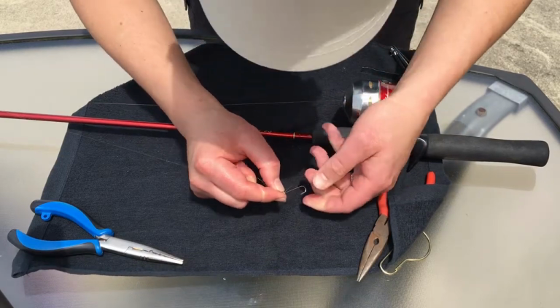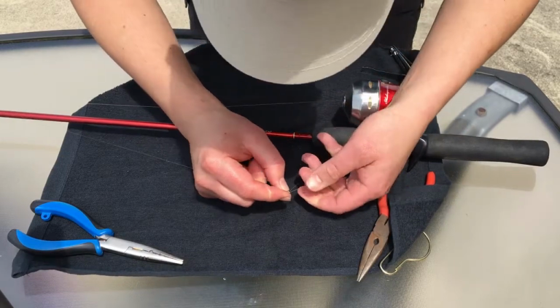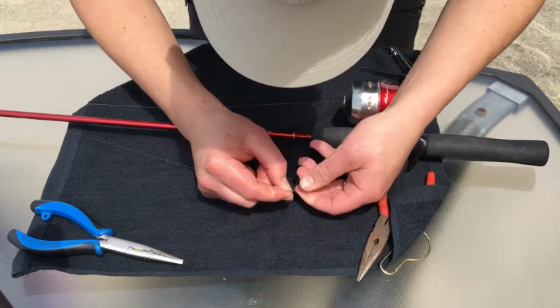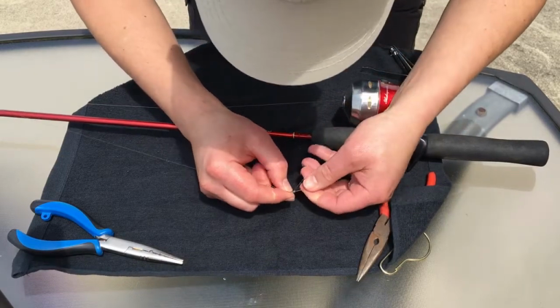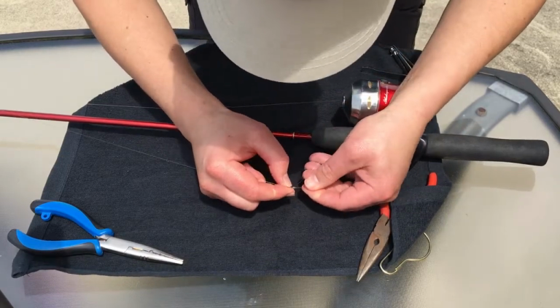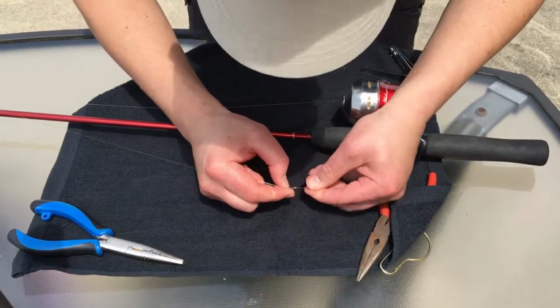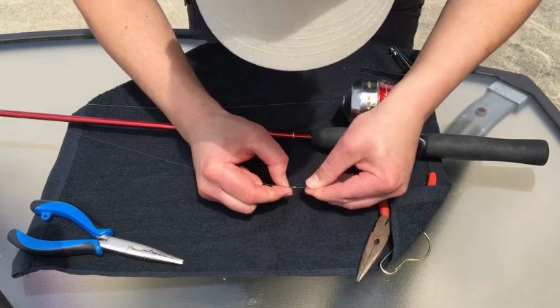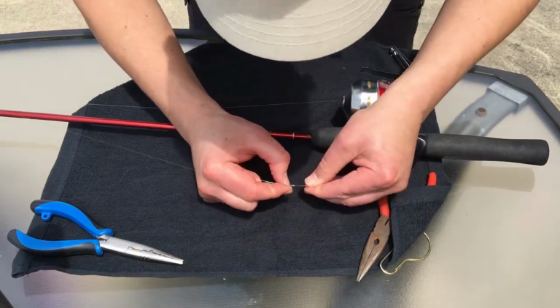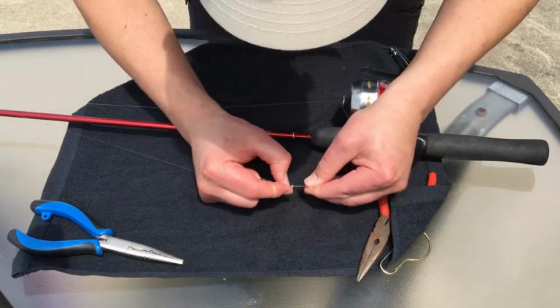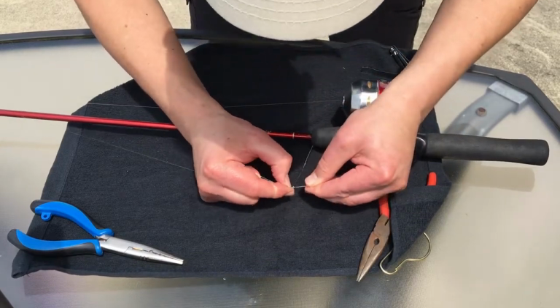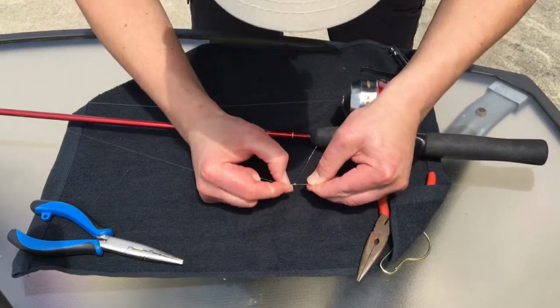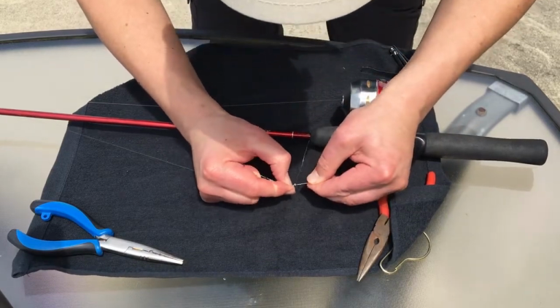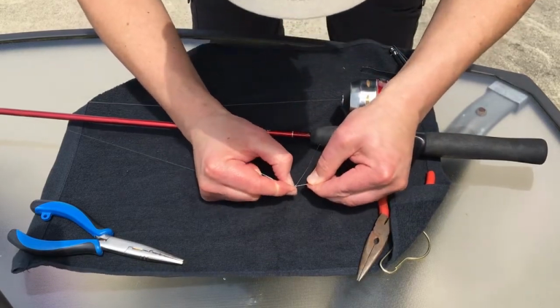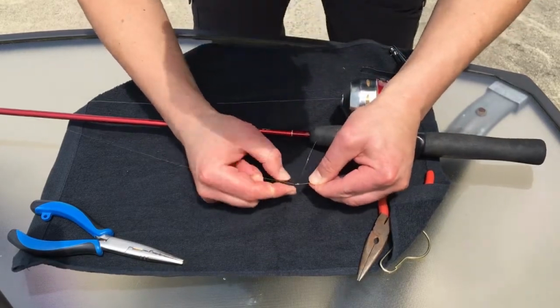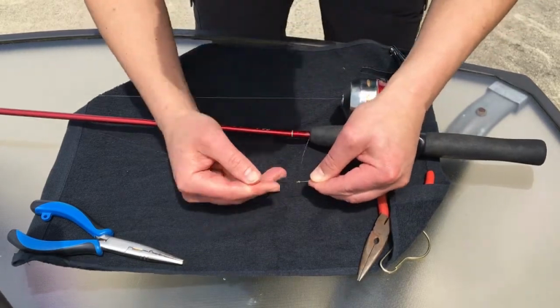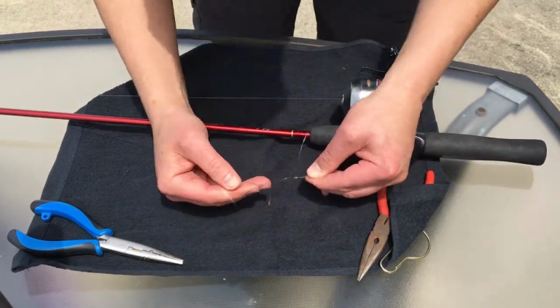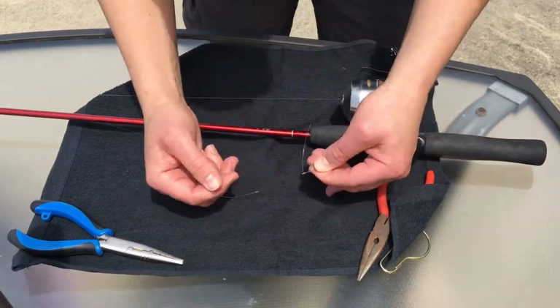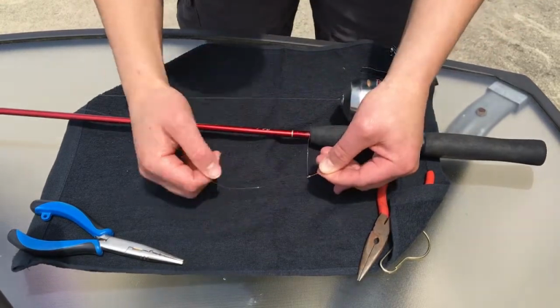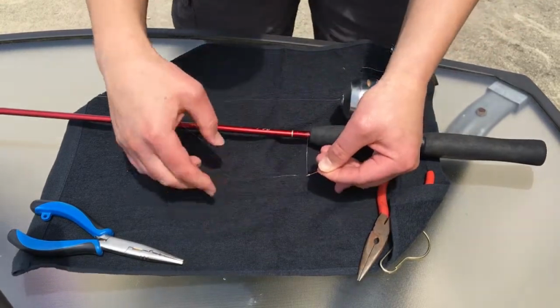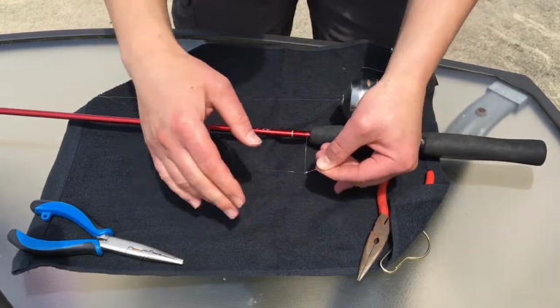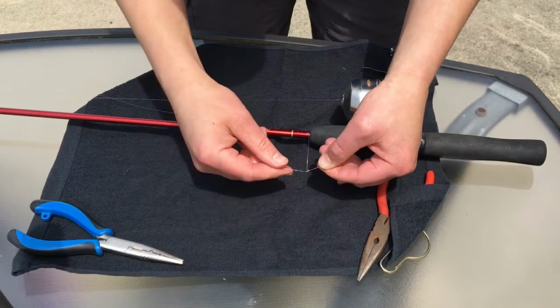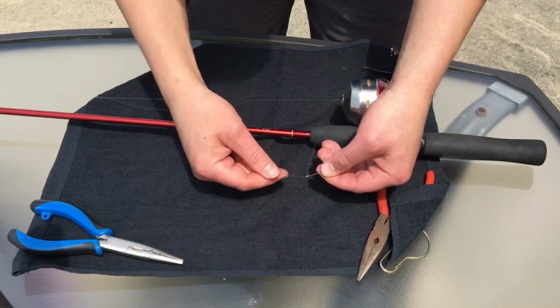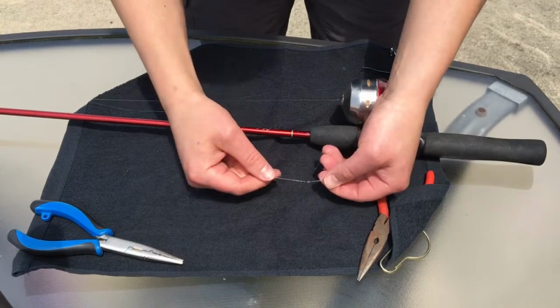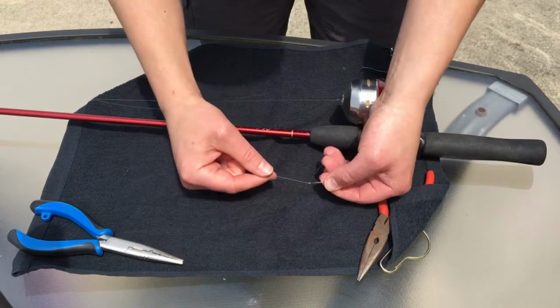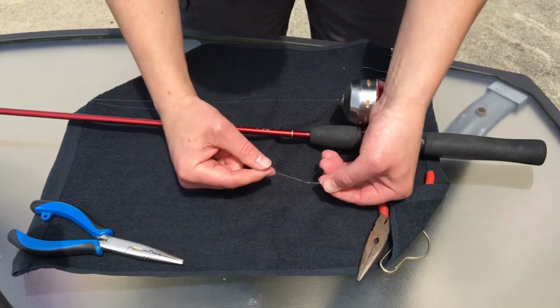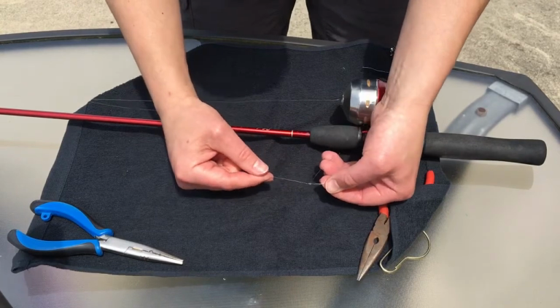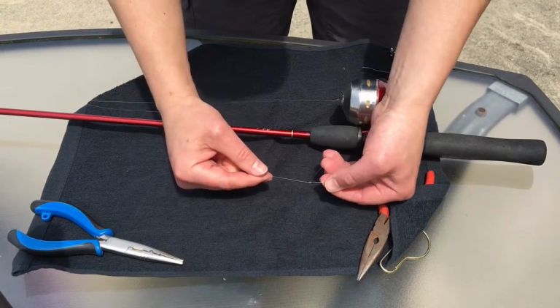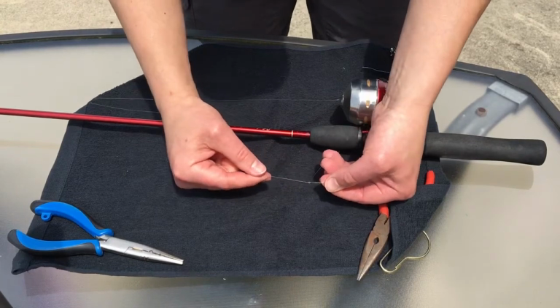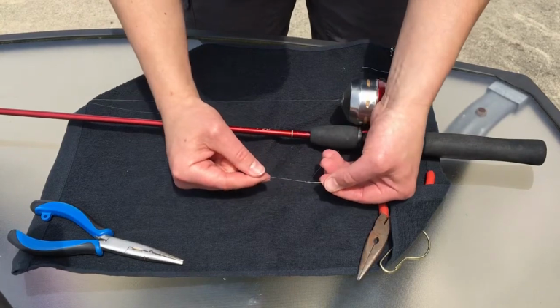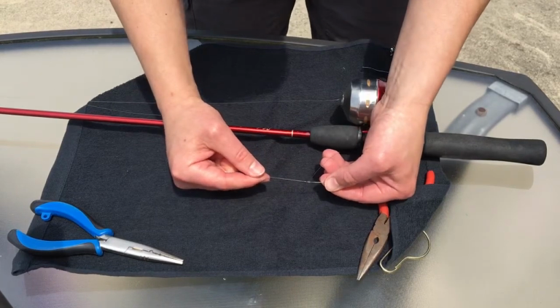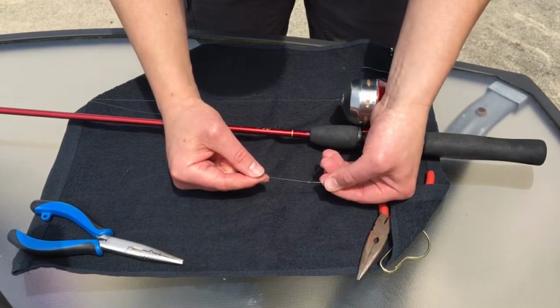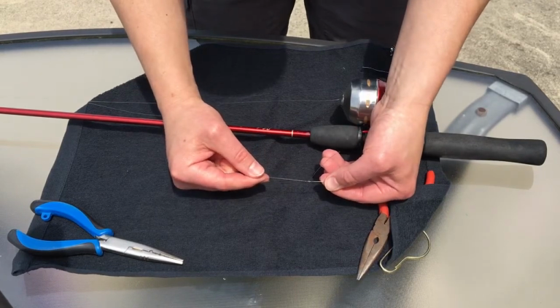Let's take a little closer look. That's not bad — that's an improved clinch knot.